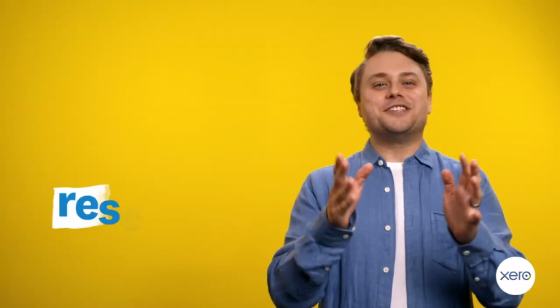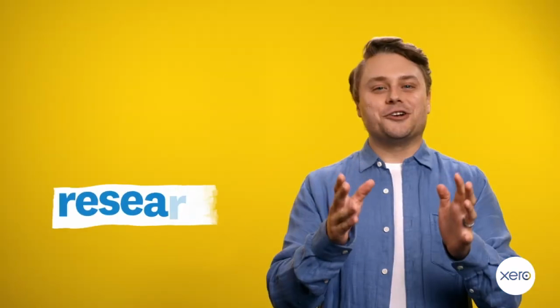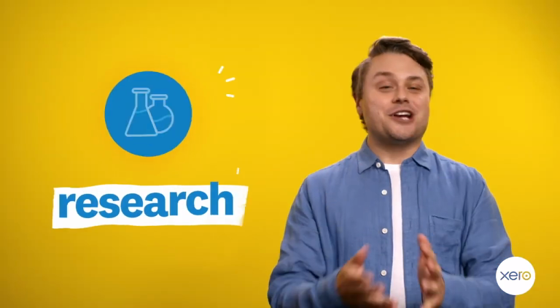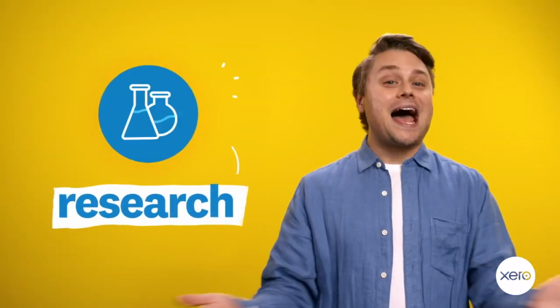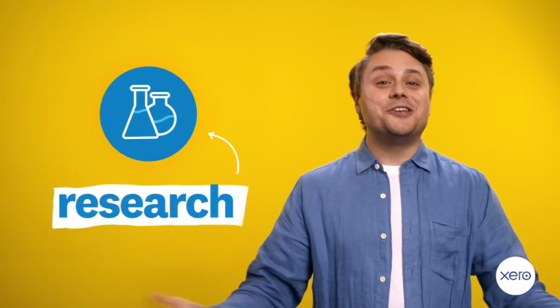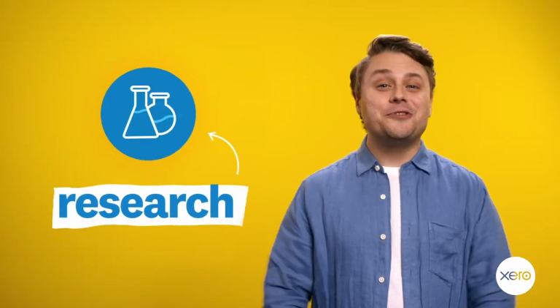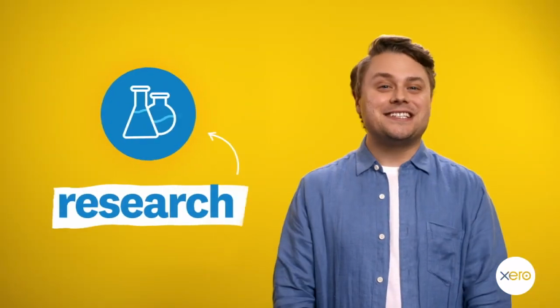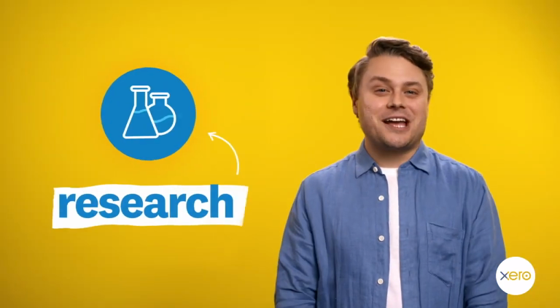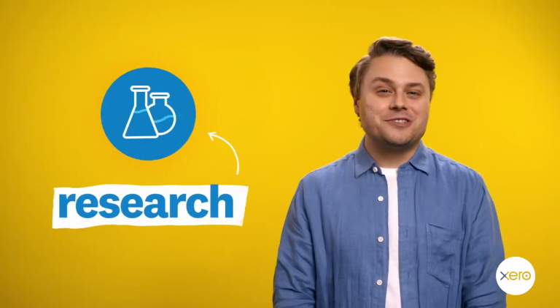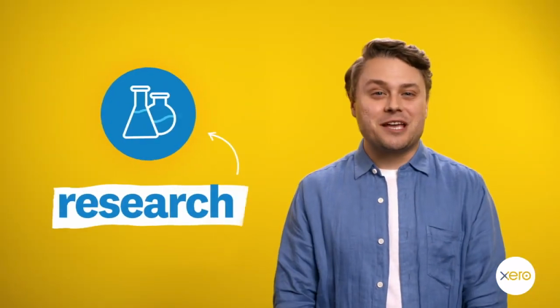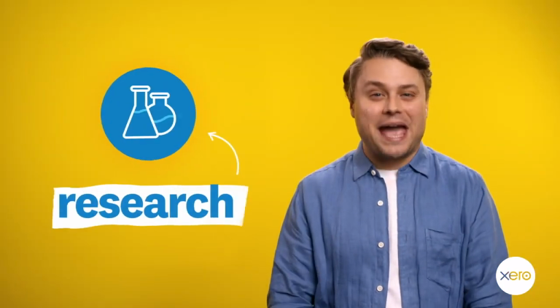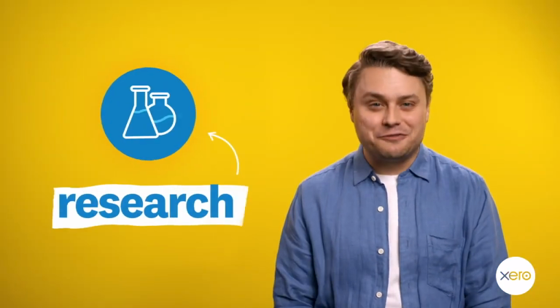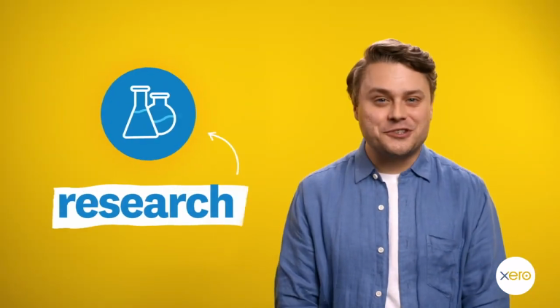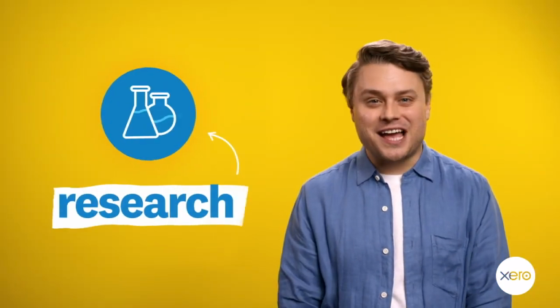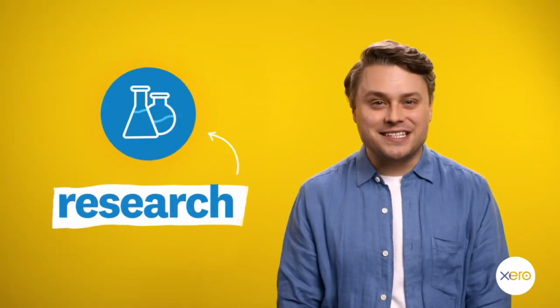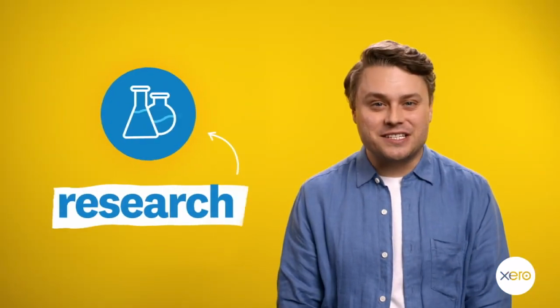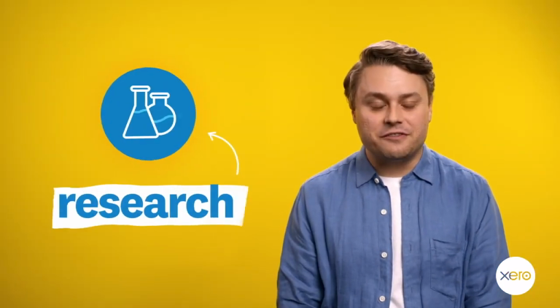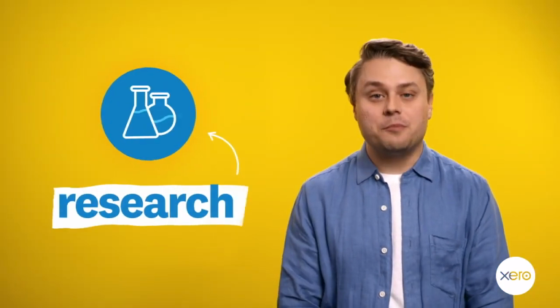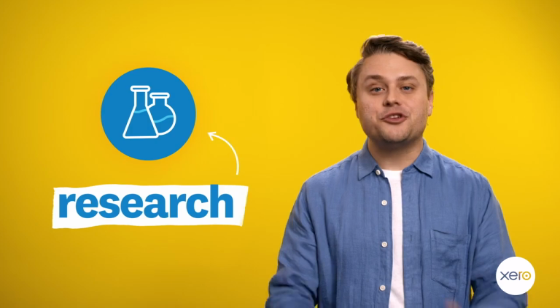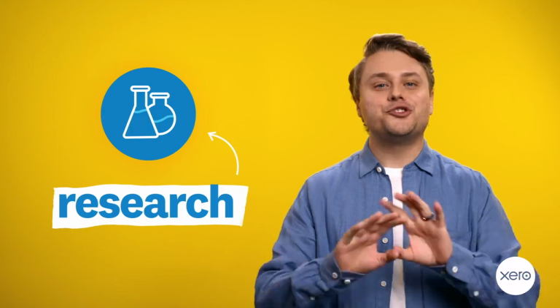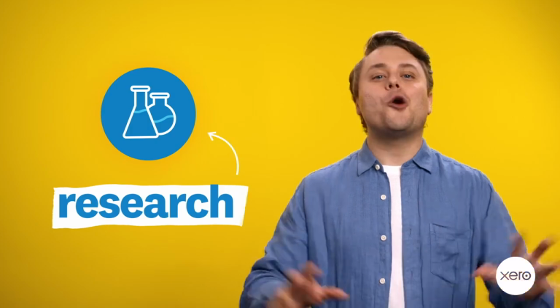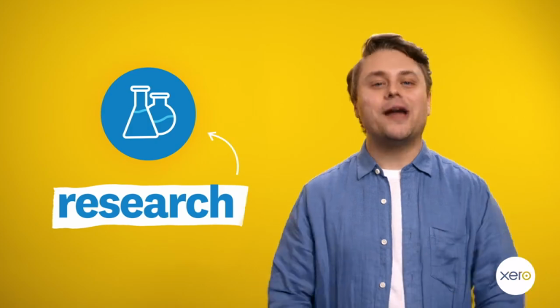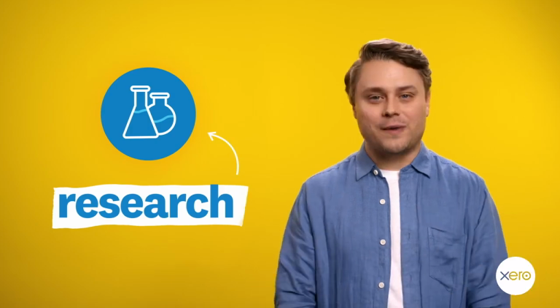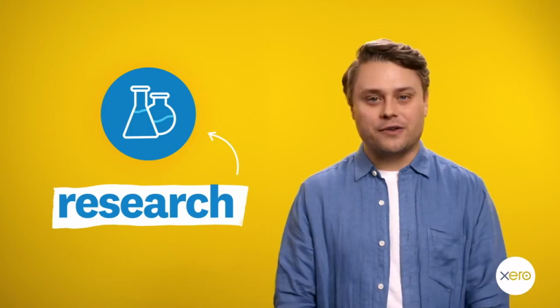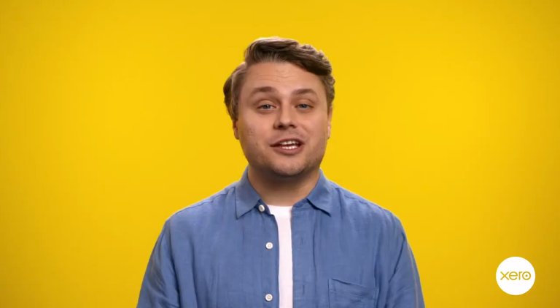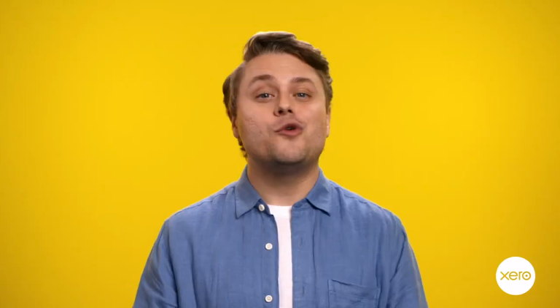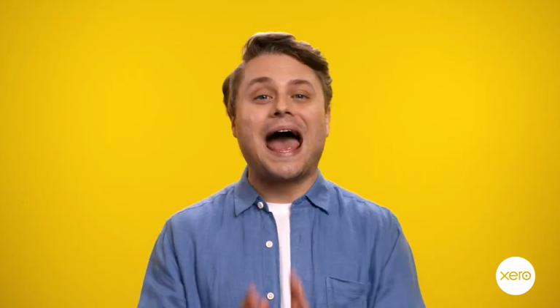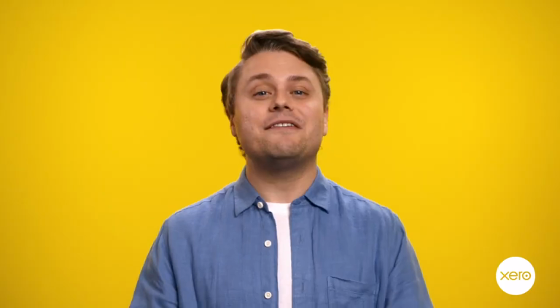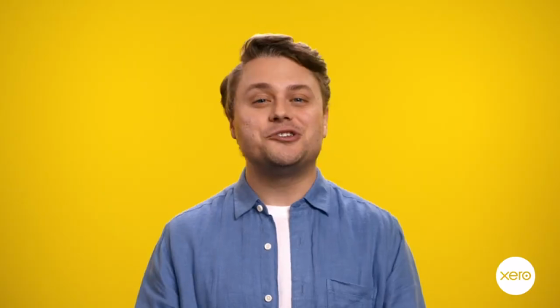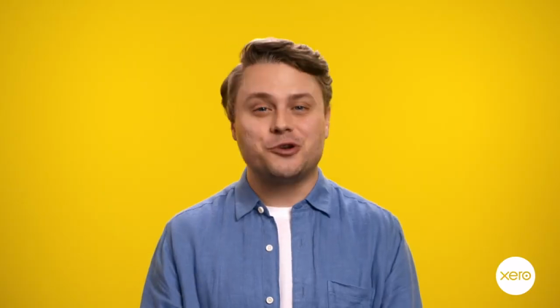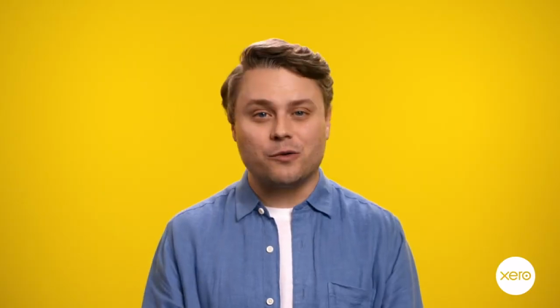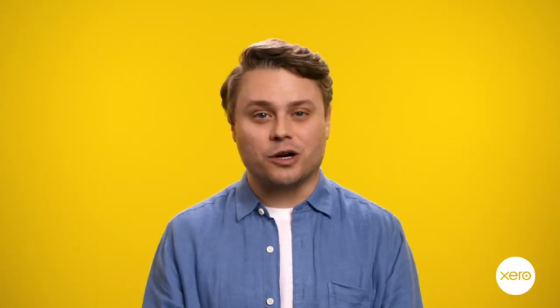Research. I know that sounds like painful science stuff, but there's no way around it. You have to do the groundwork.